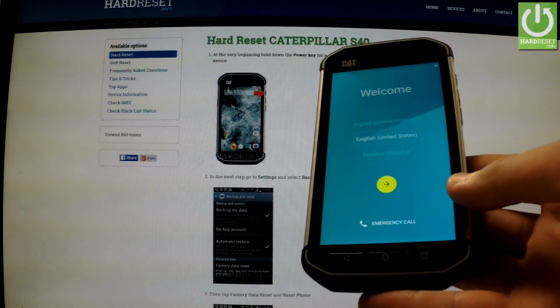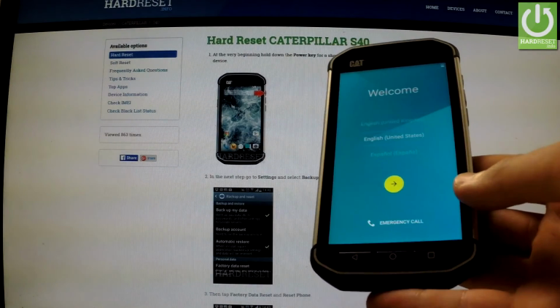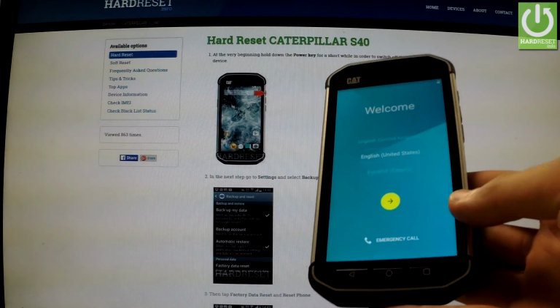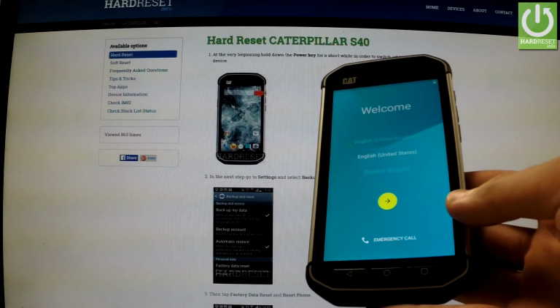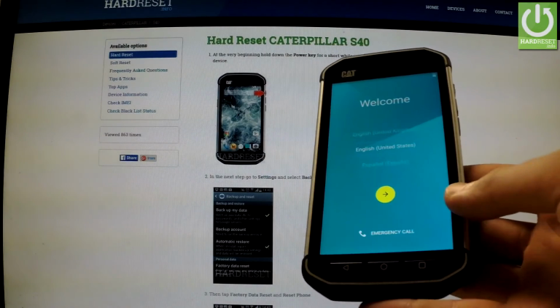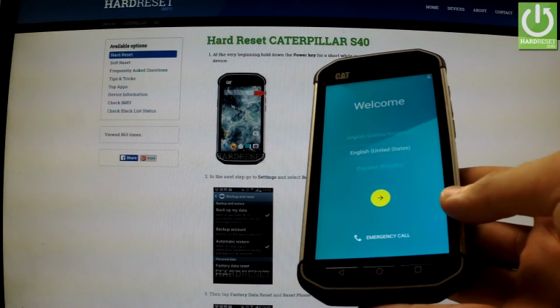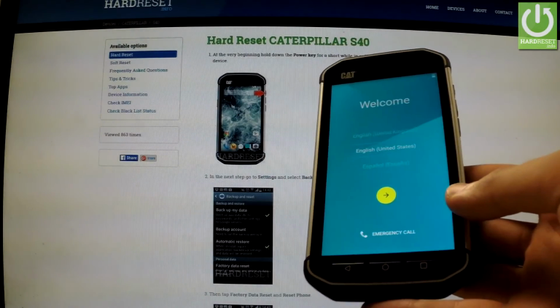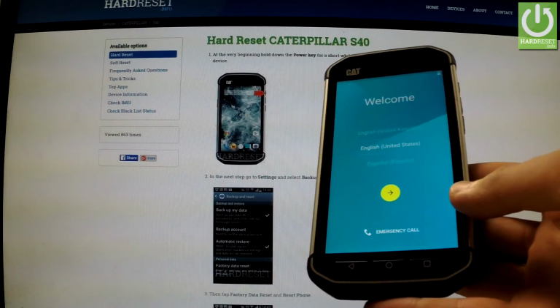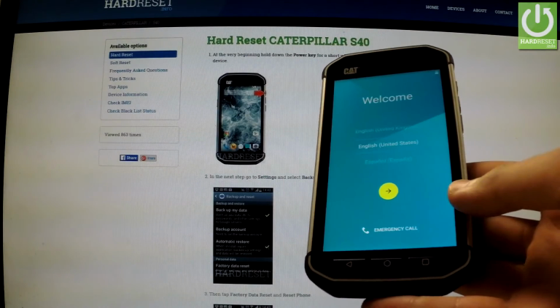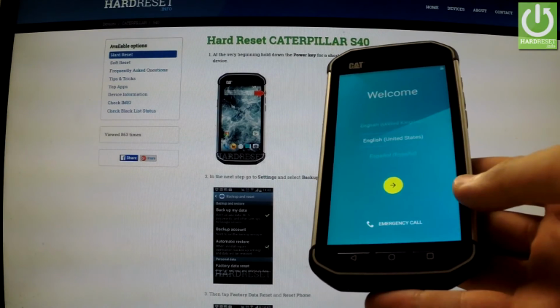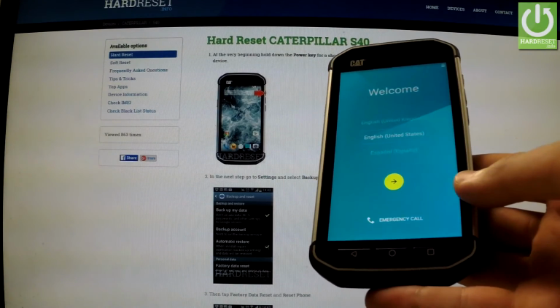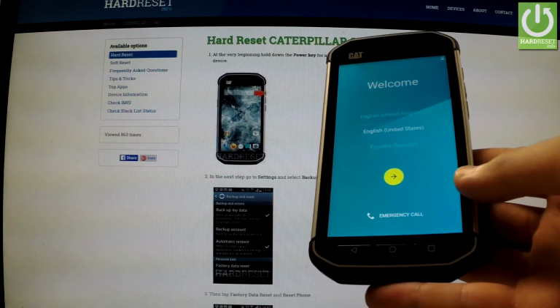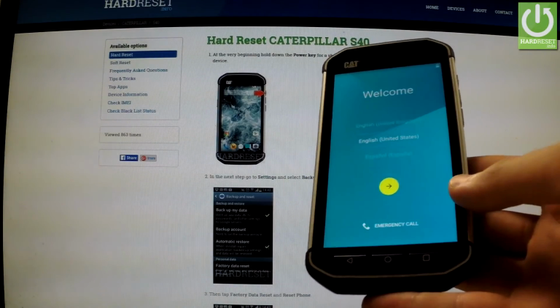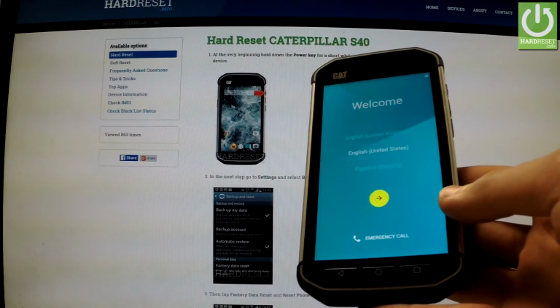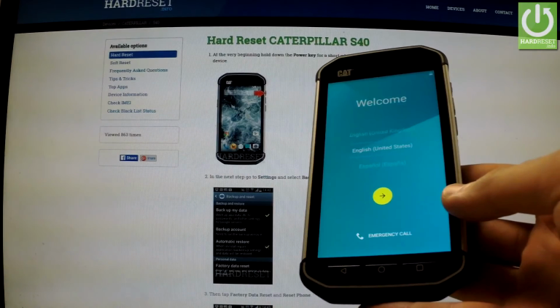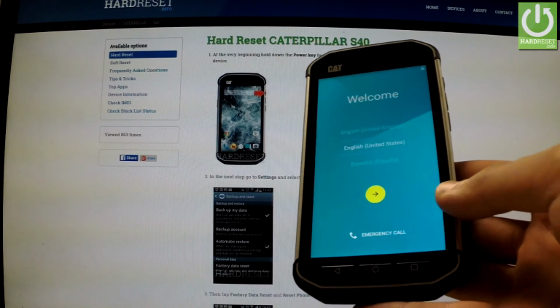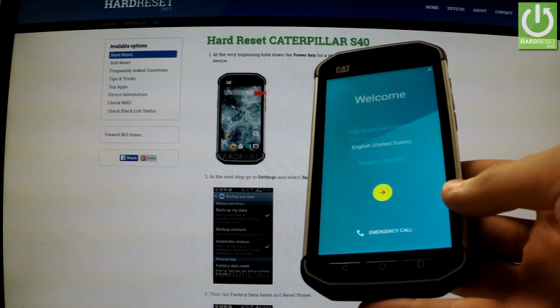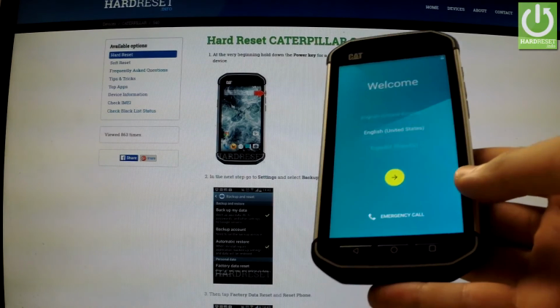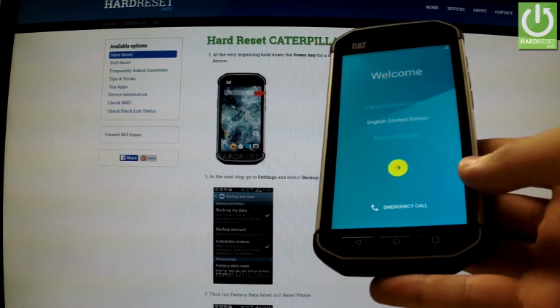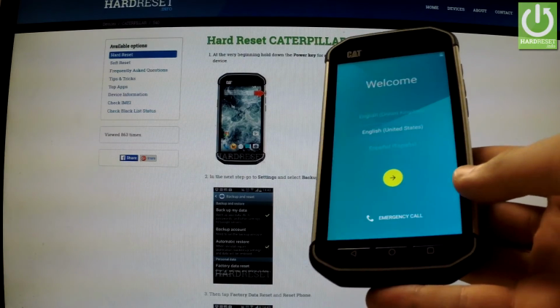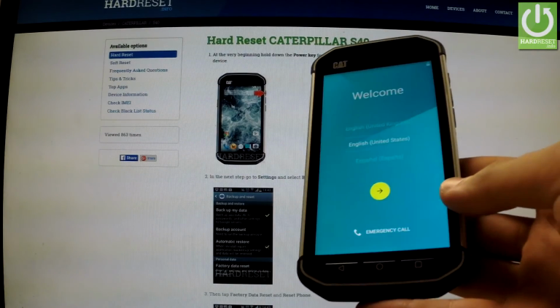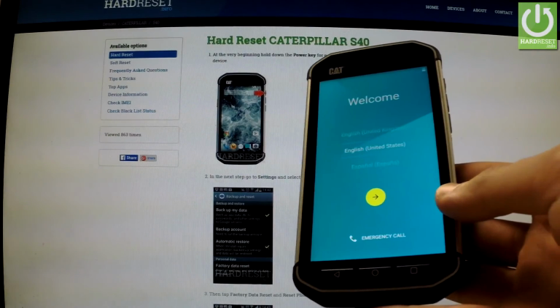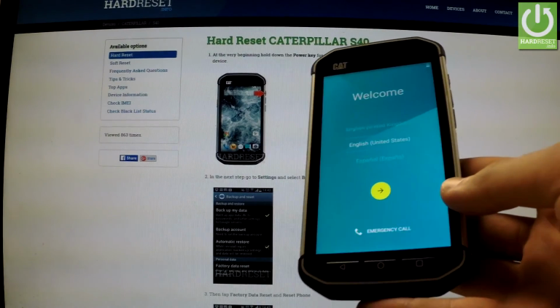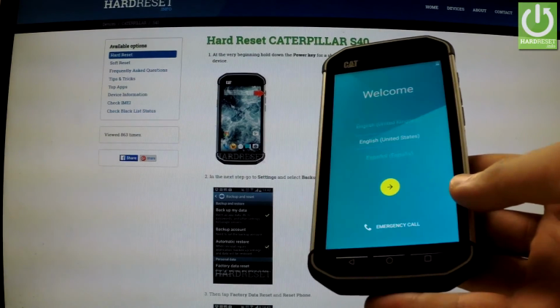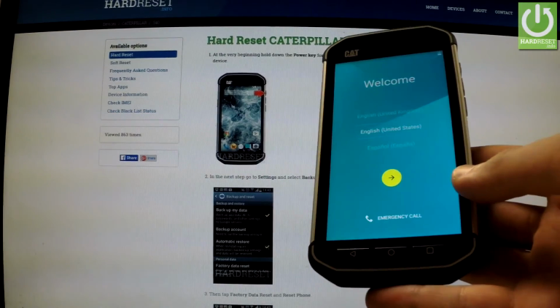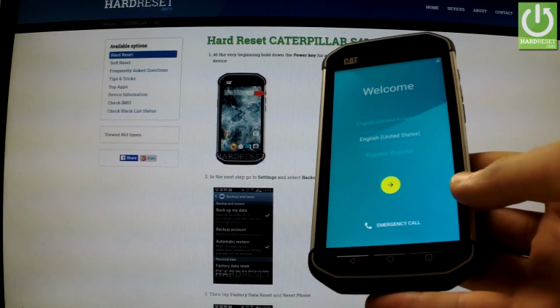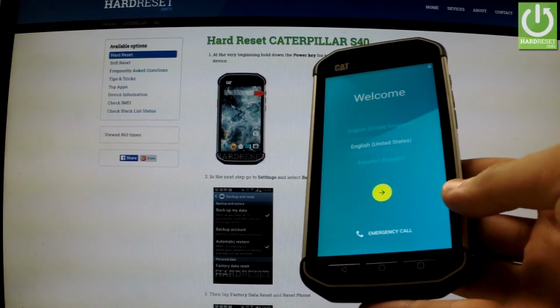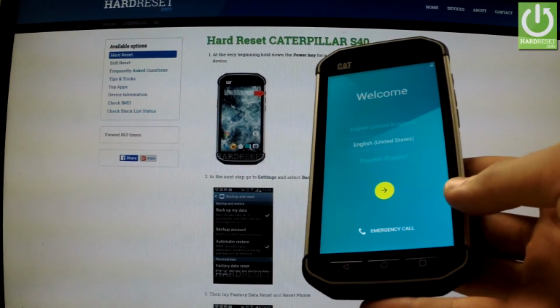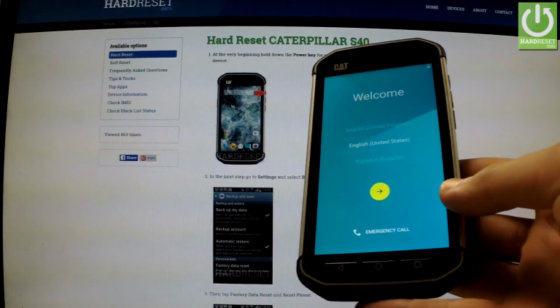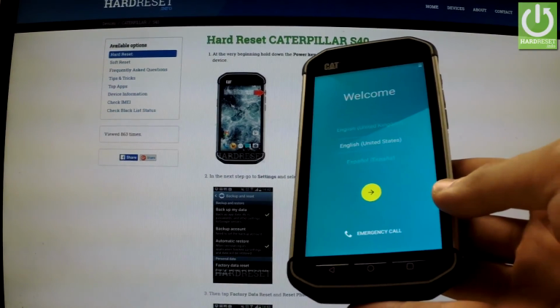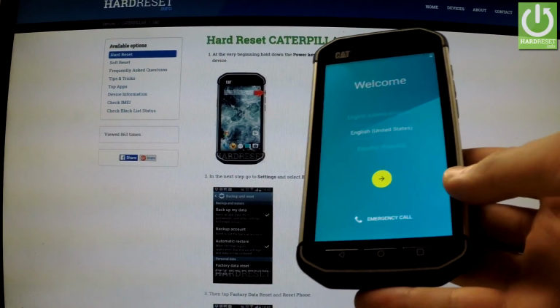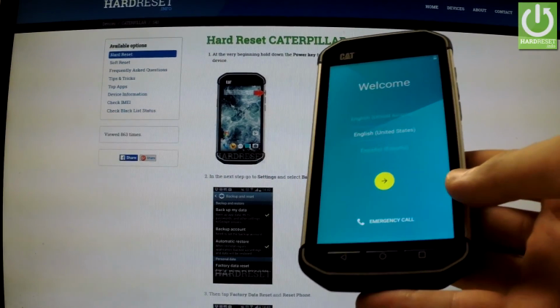Excellent. The welcome panel just appears on the screen. The hard reset operation has just been accomplished. You can use your phone. Thank you for watching.